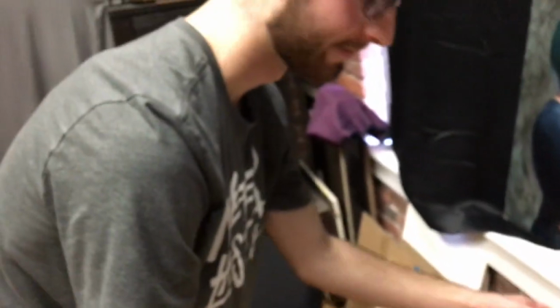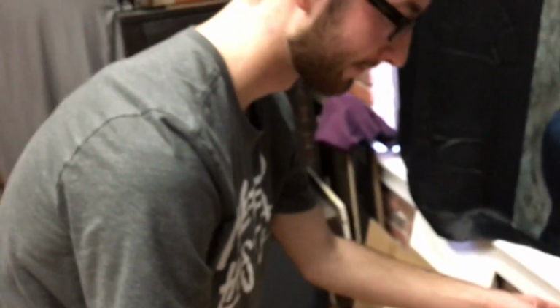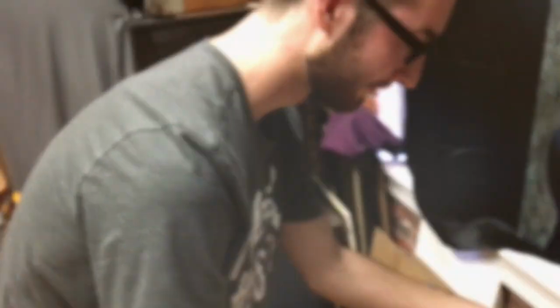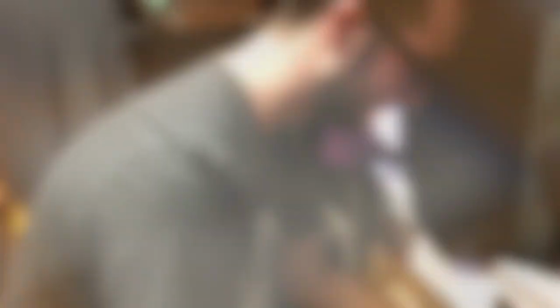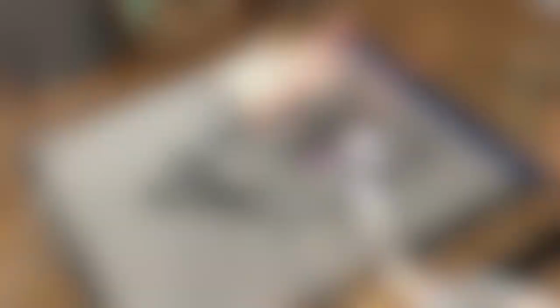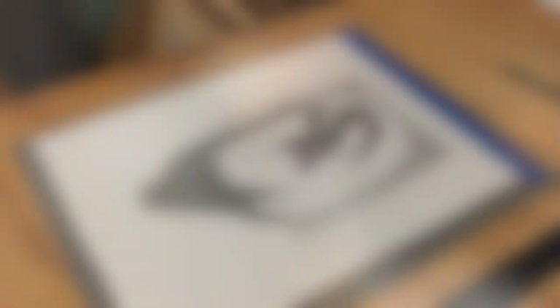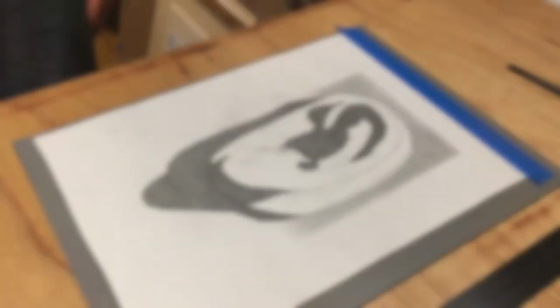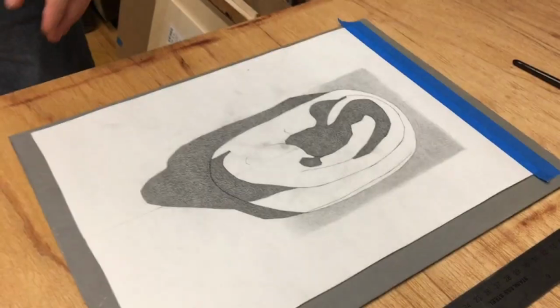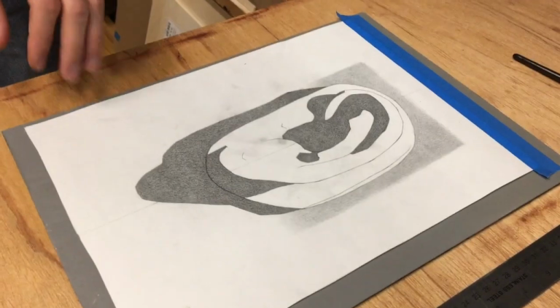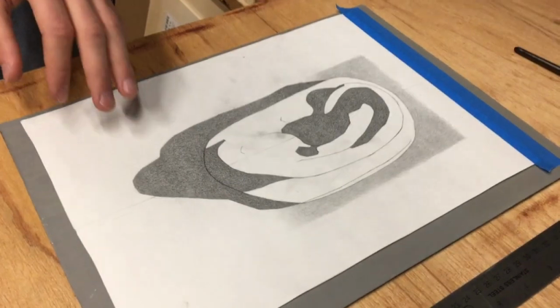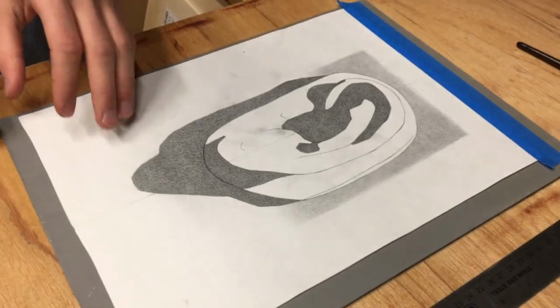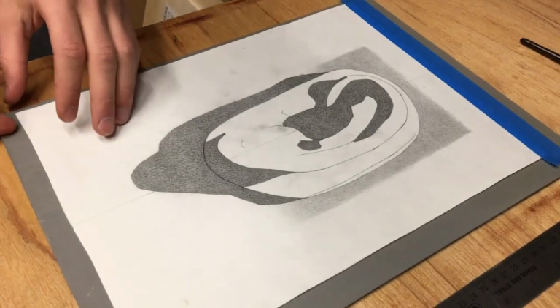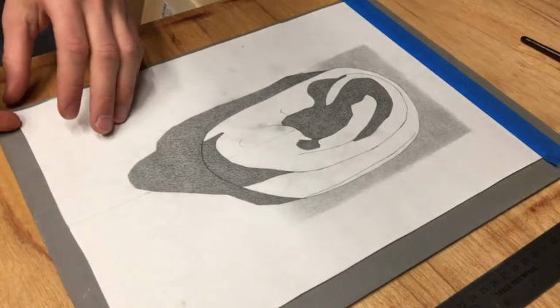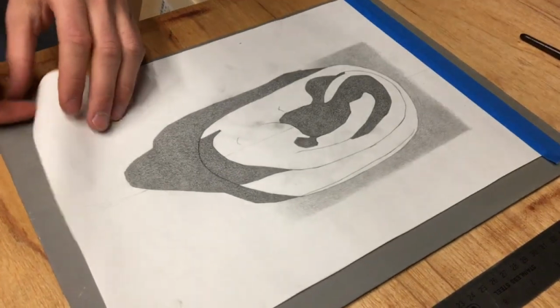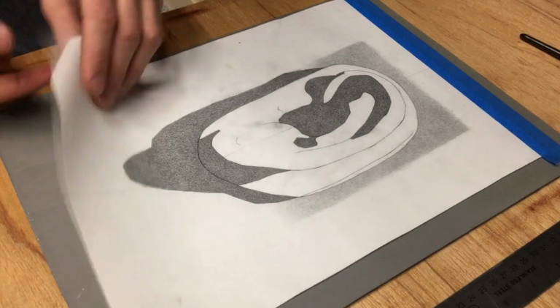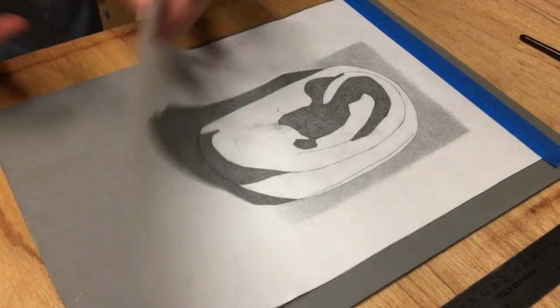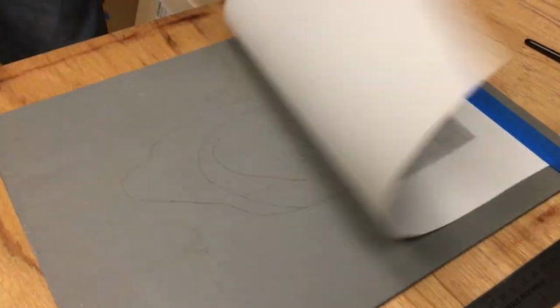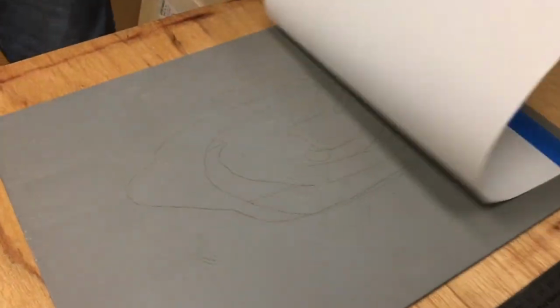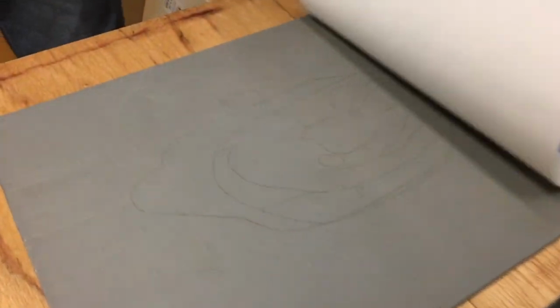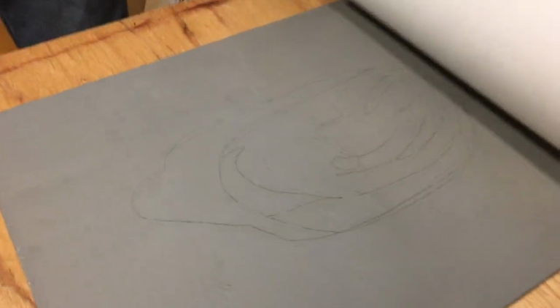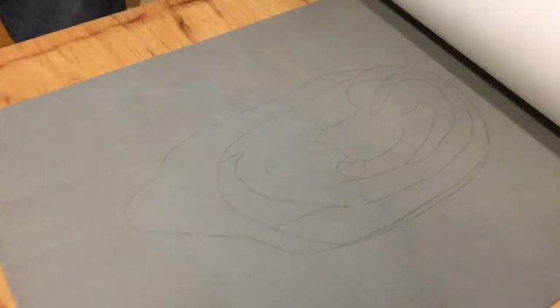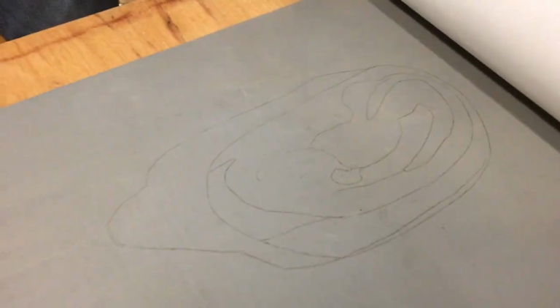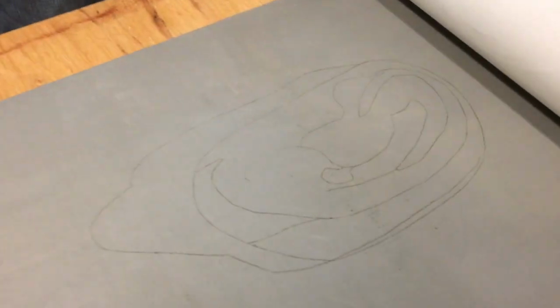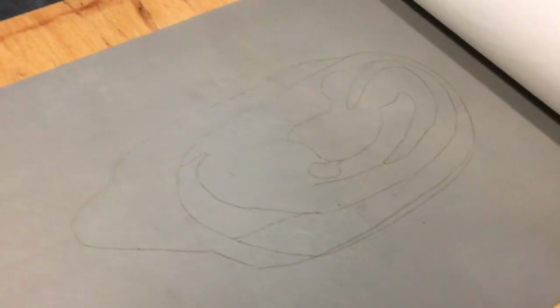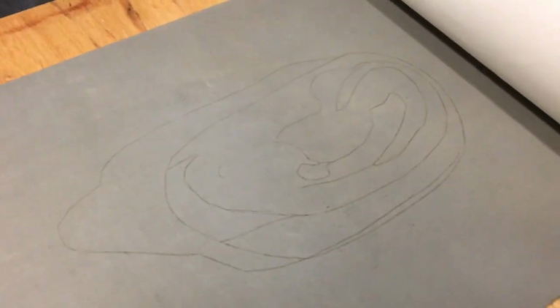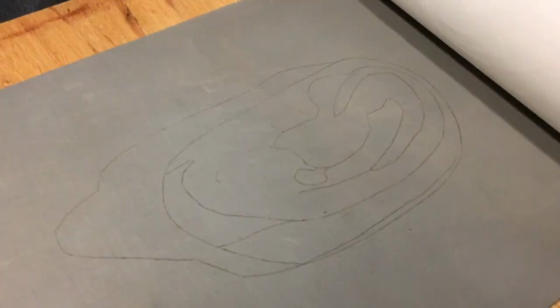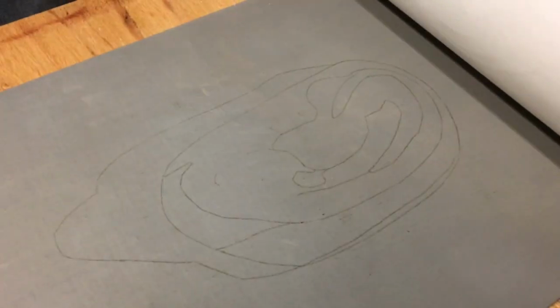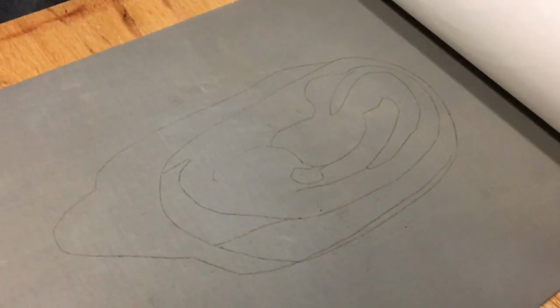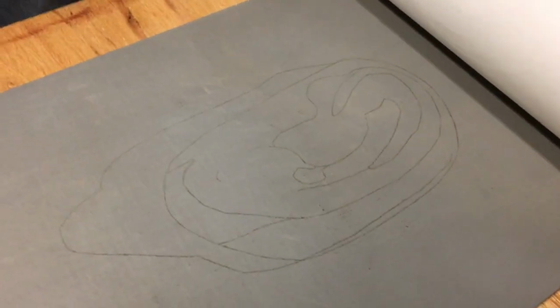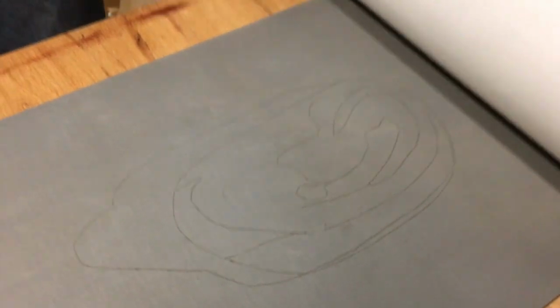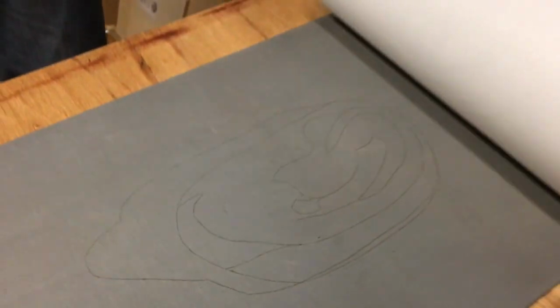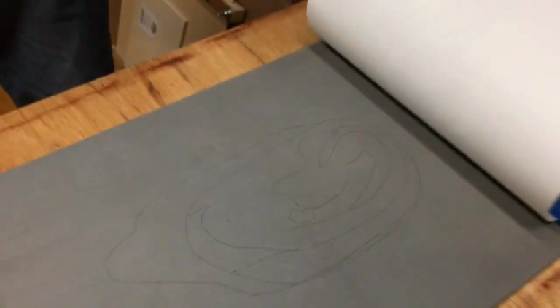I just finished my transfer, and everything looks good. Now I'm ready to move on to painting.